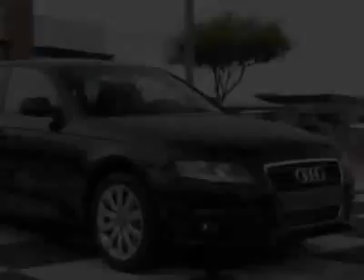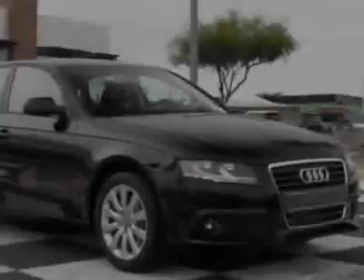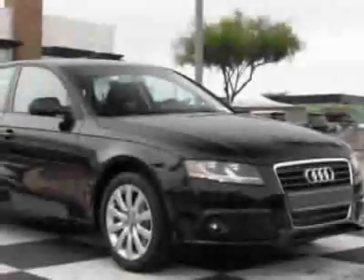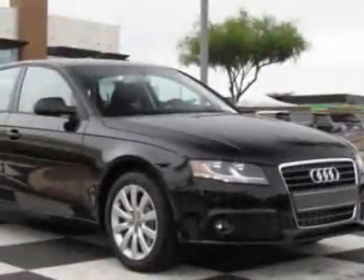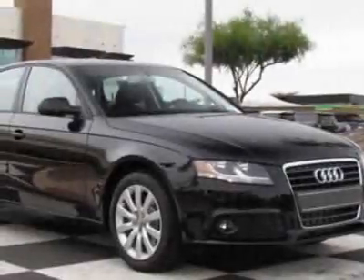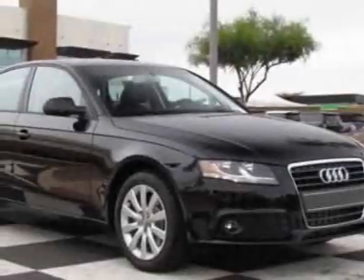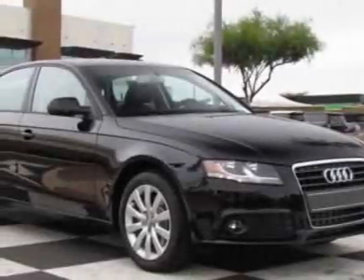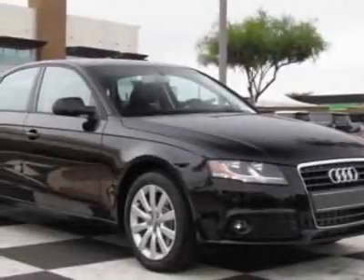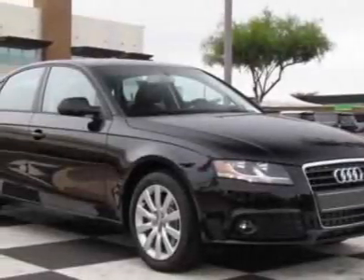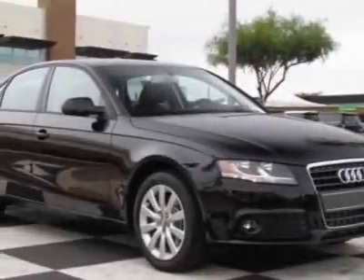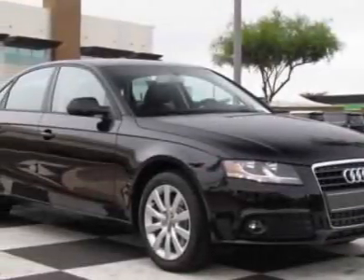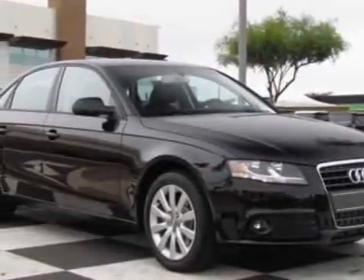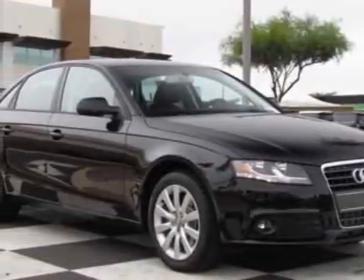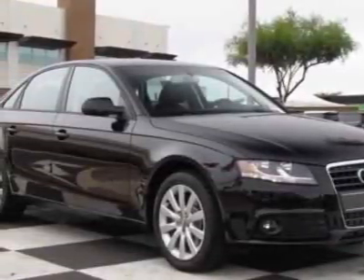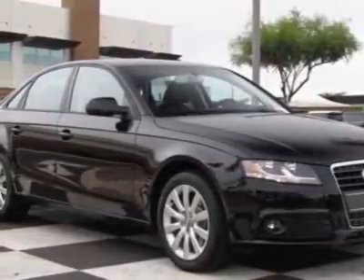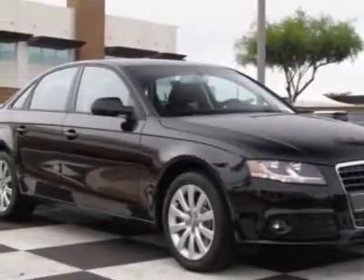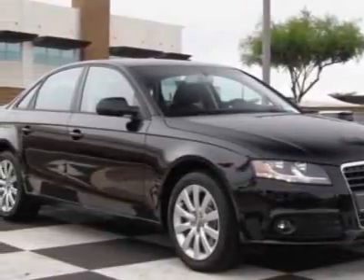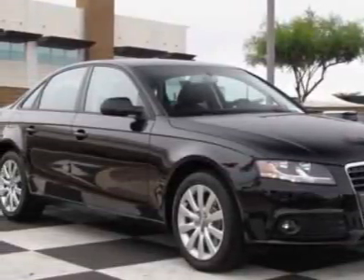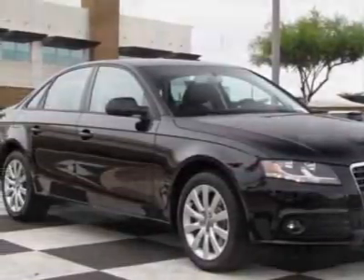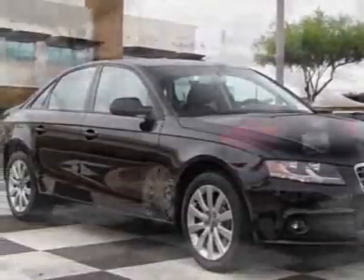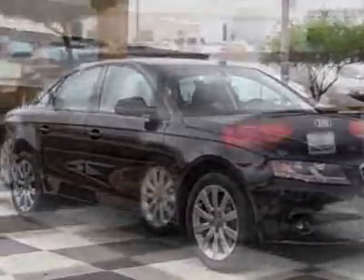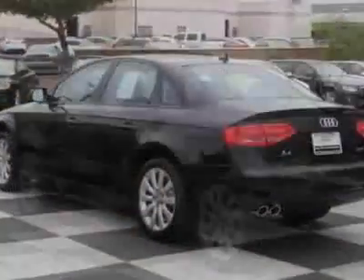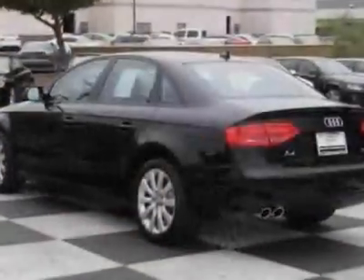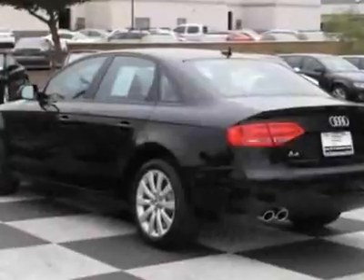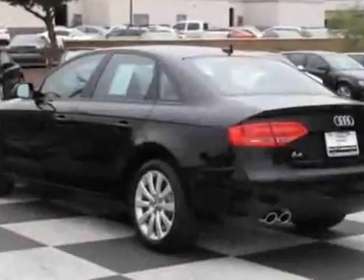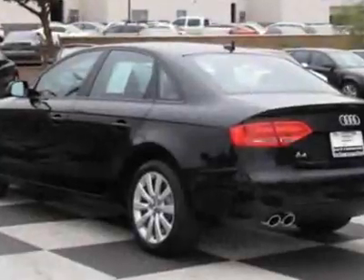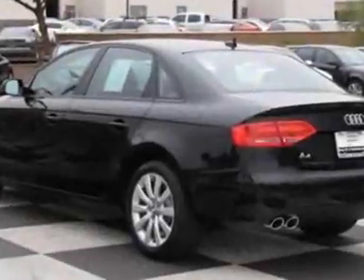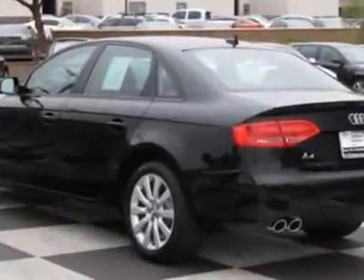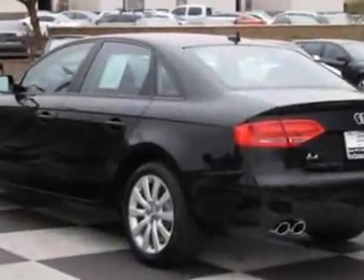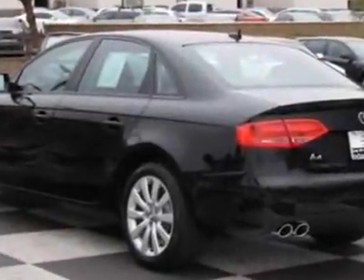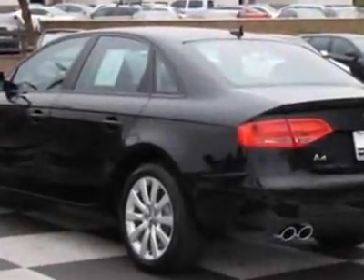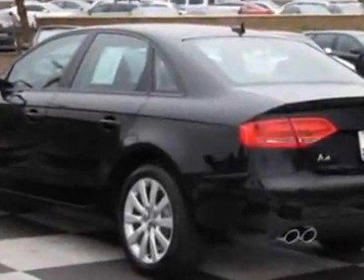Take a look at this new 2012 Audi A4. For your protection, this vehicle has a full factory warranty.